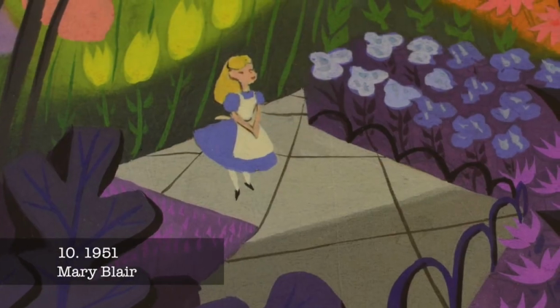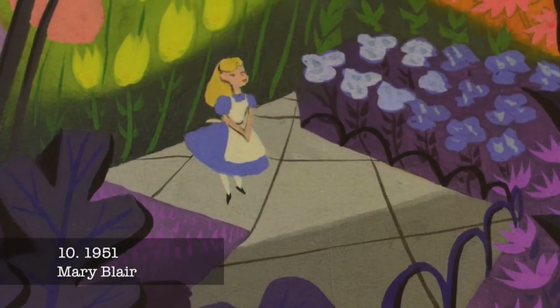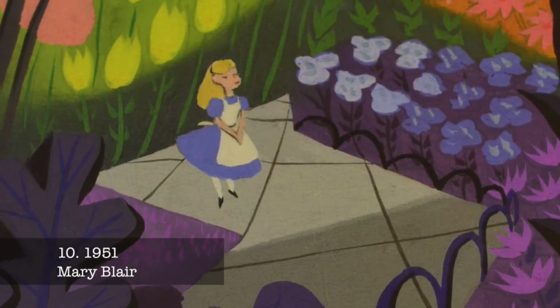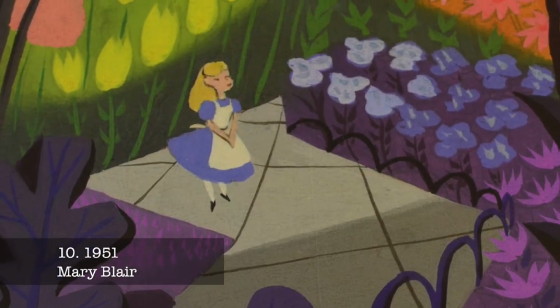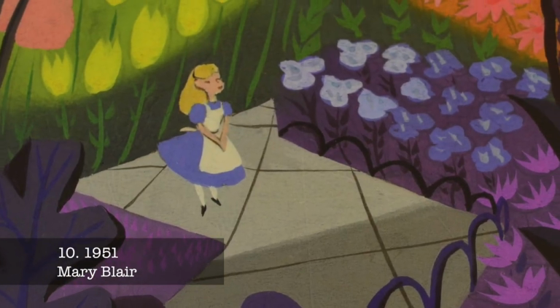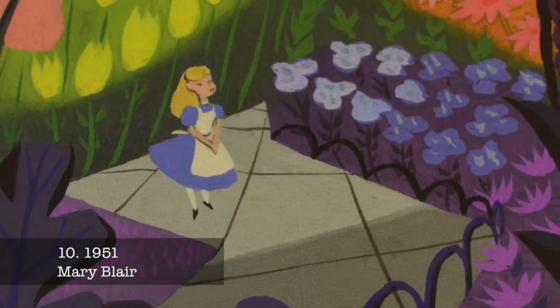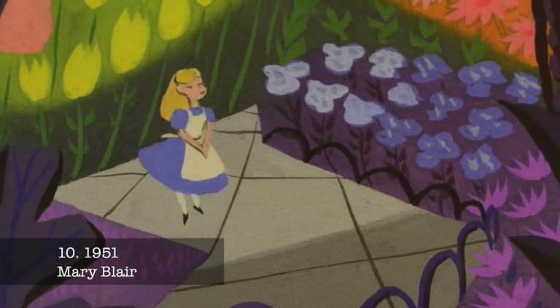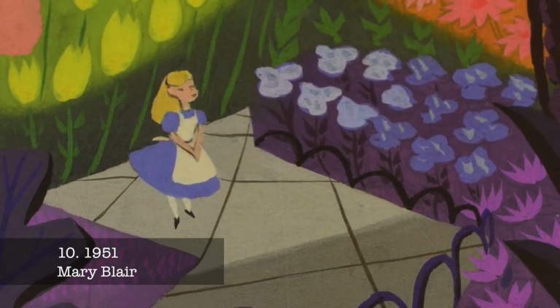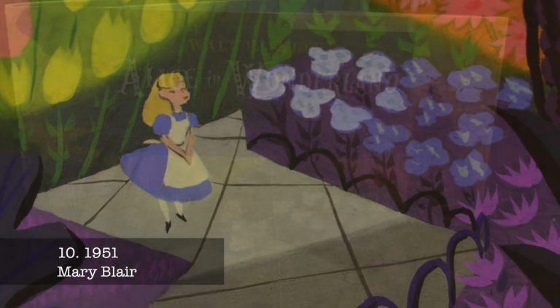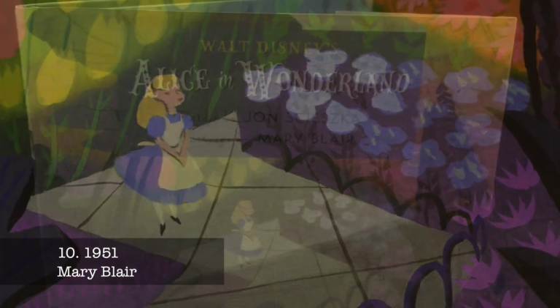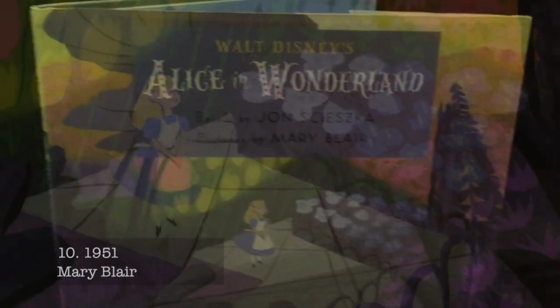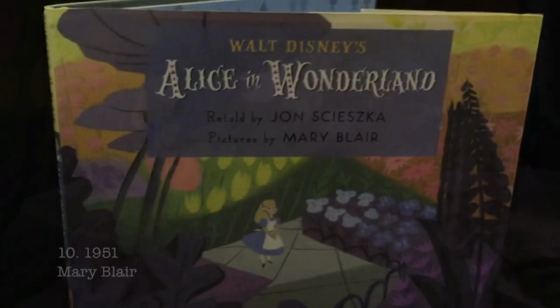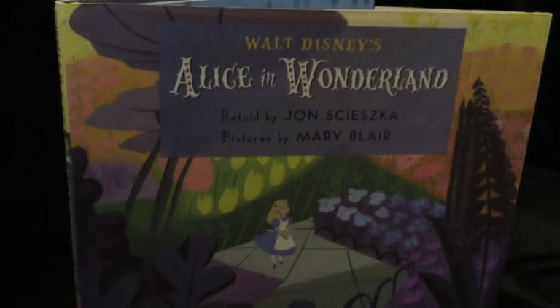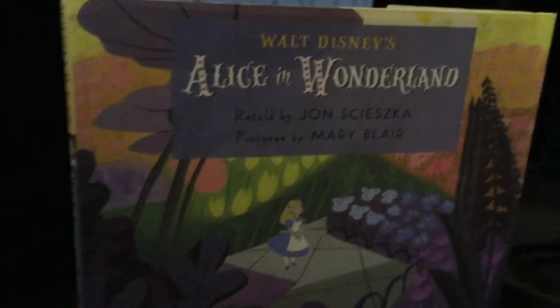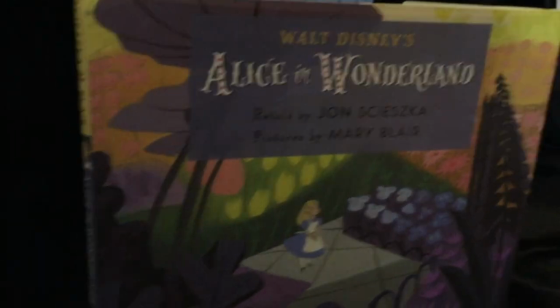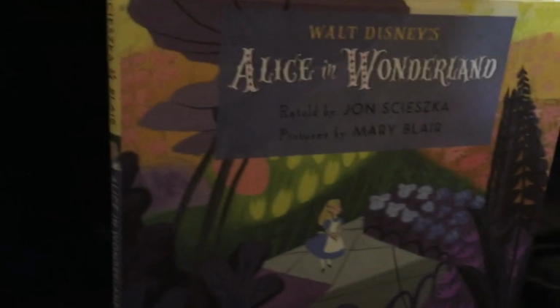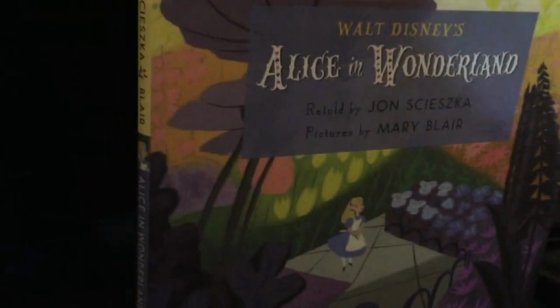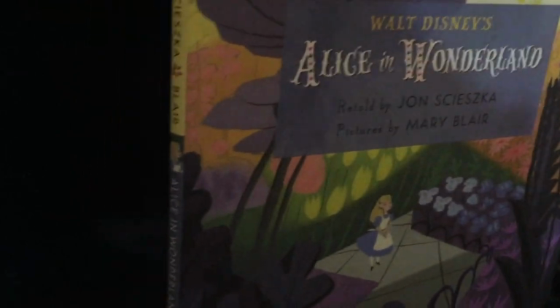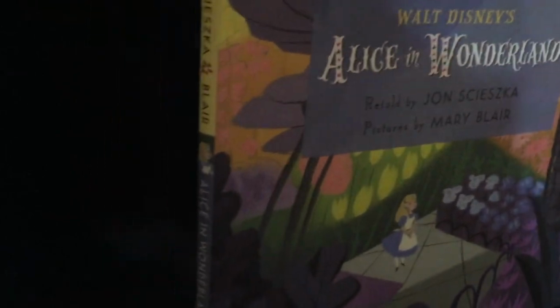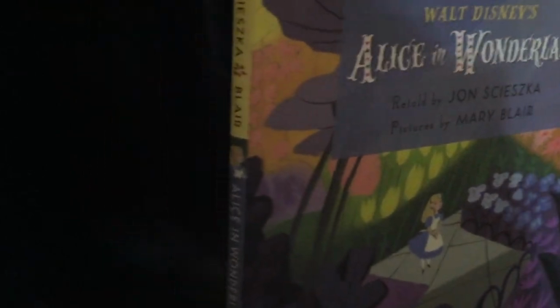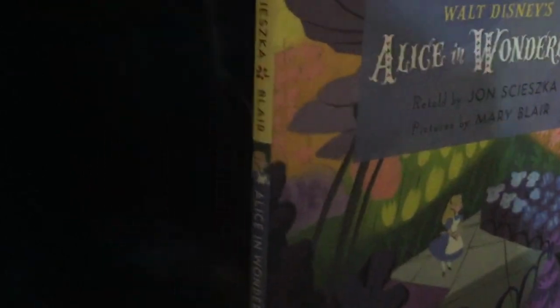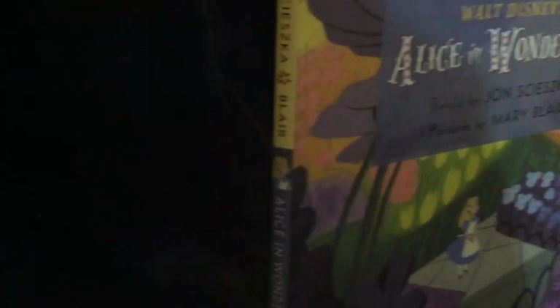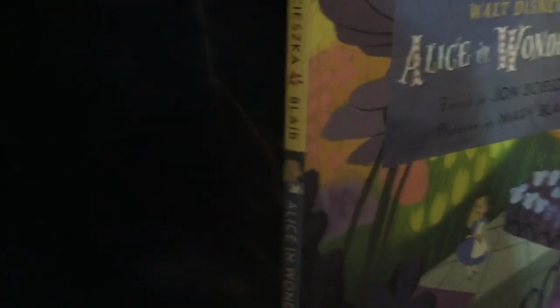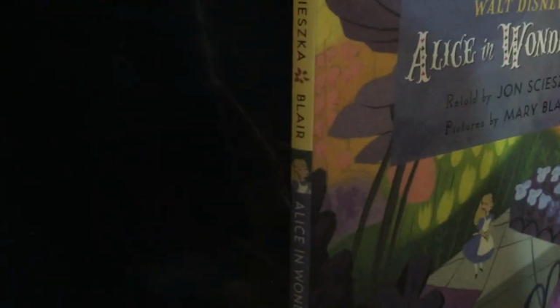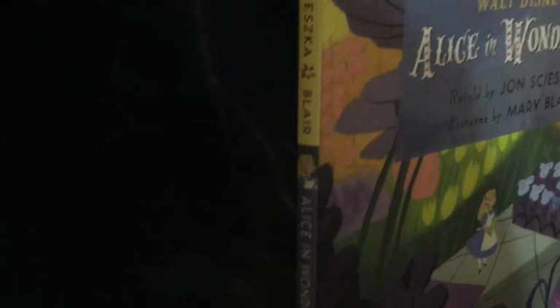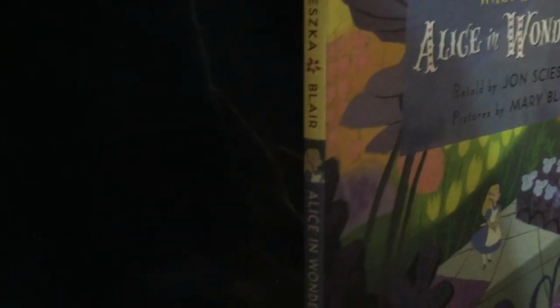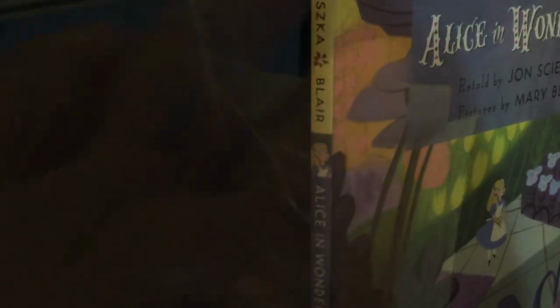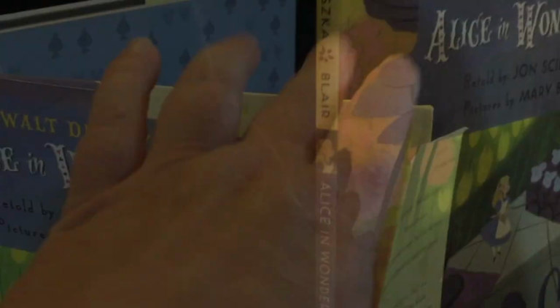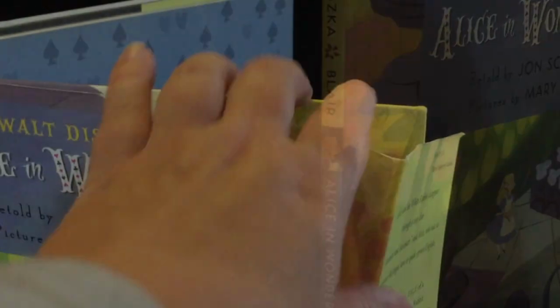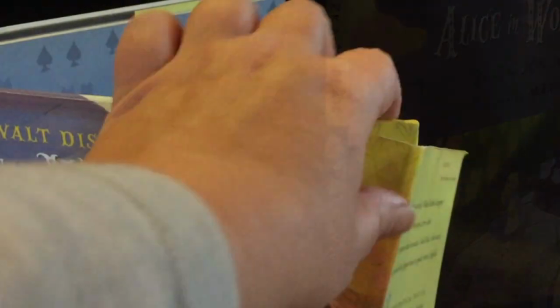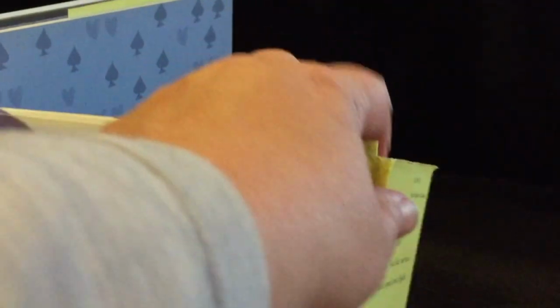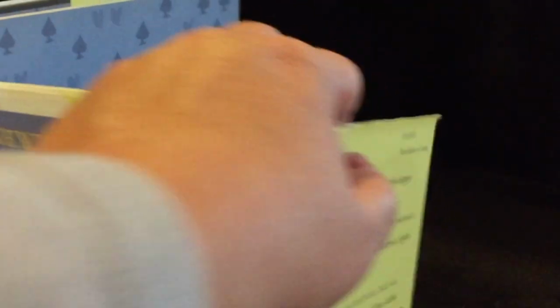This edition is a whimsical retelling of the Alice story, illustrated with concept art for the original Disney movie by Mary Blair. It was re-released in 2016.